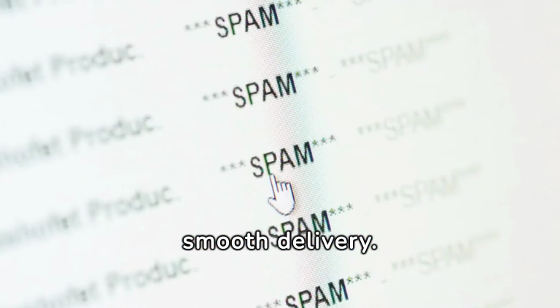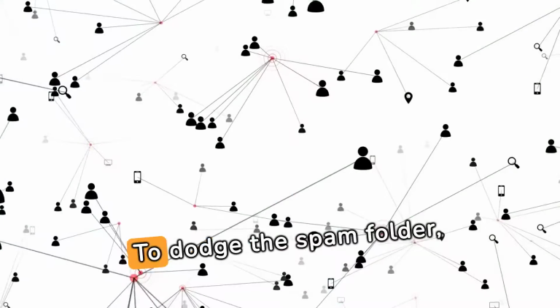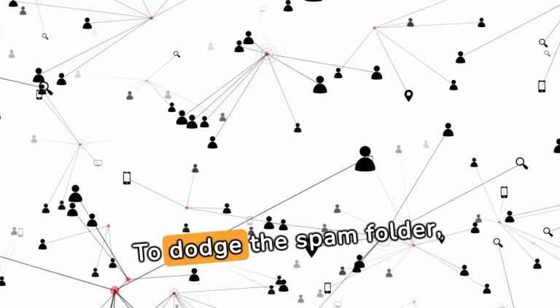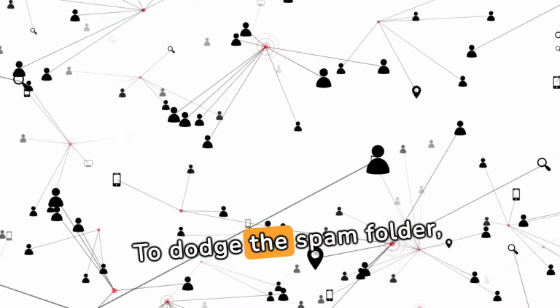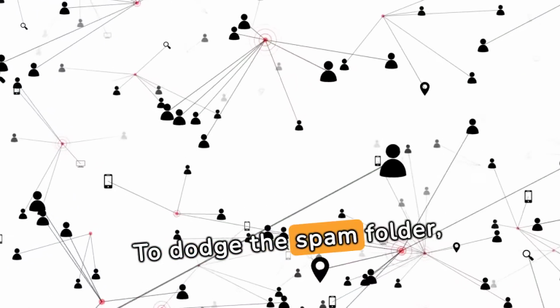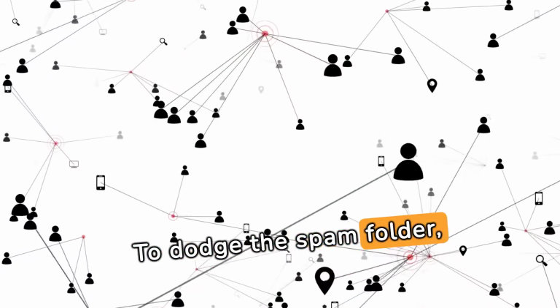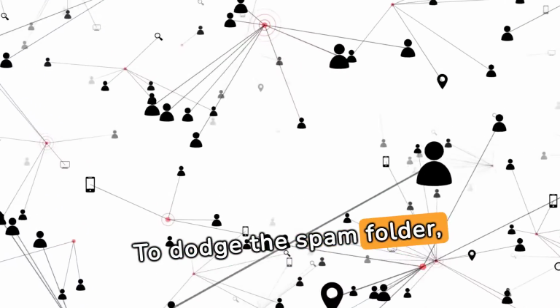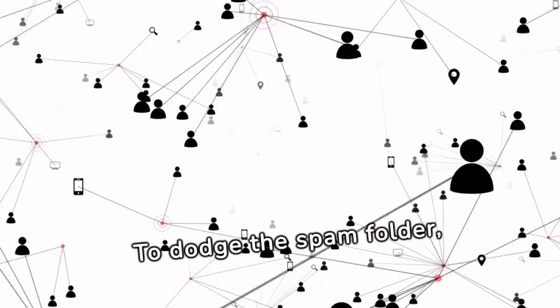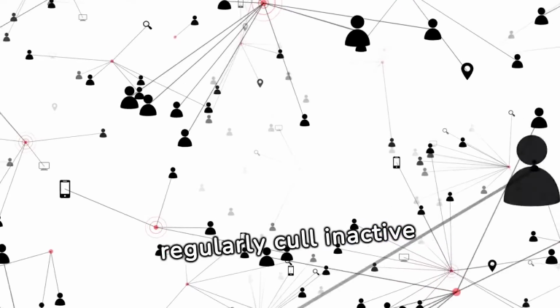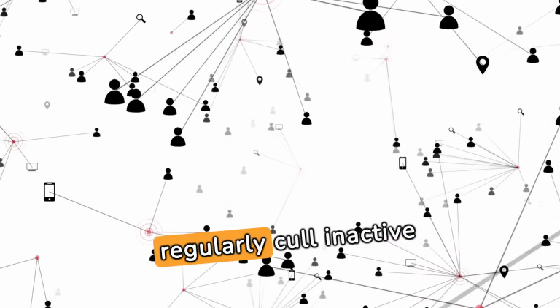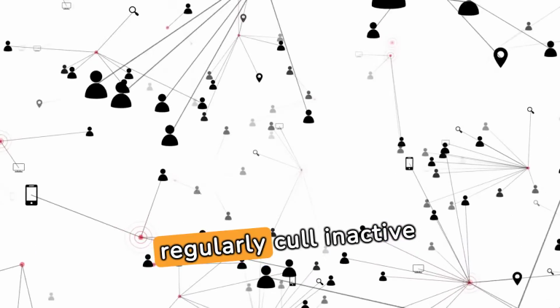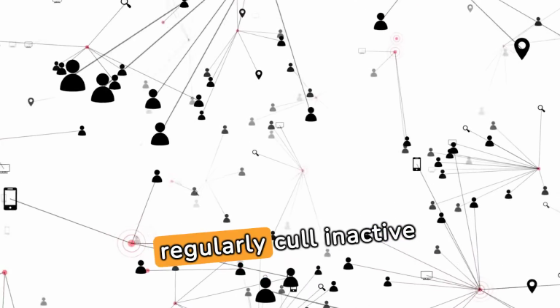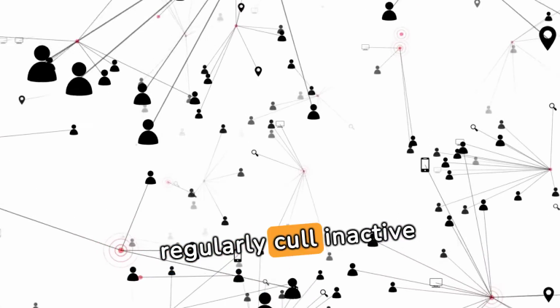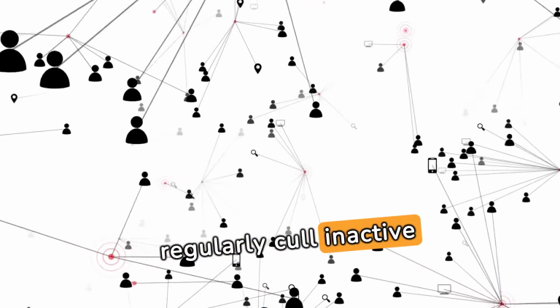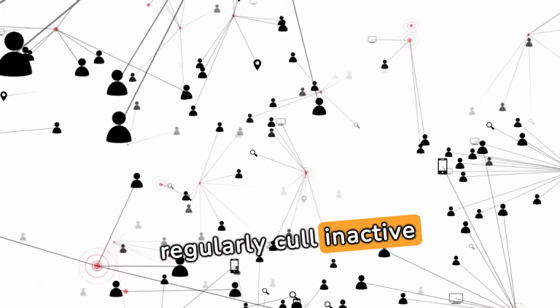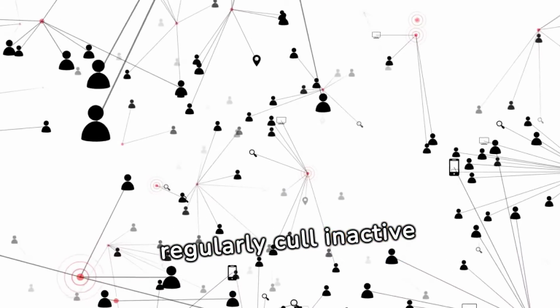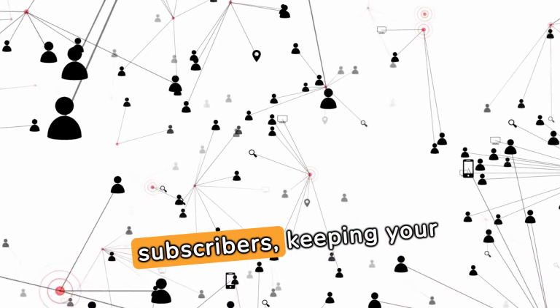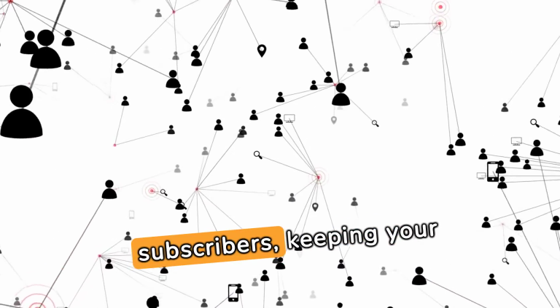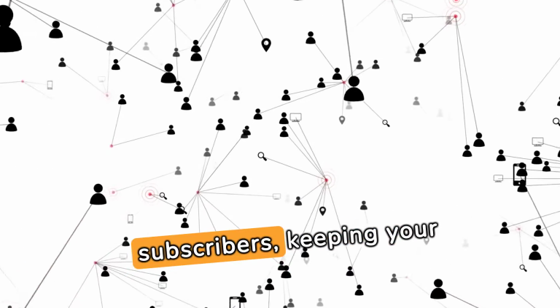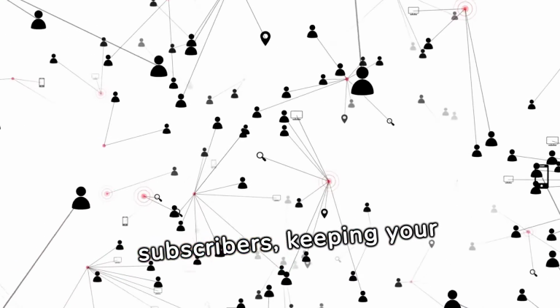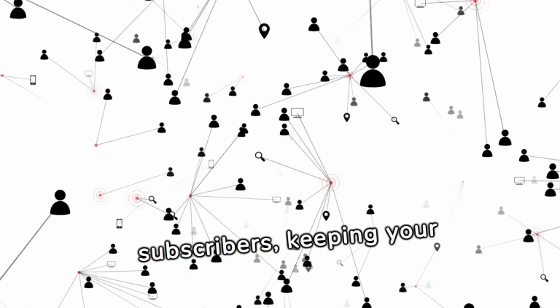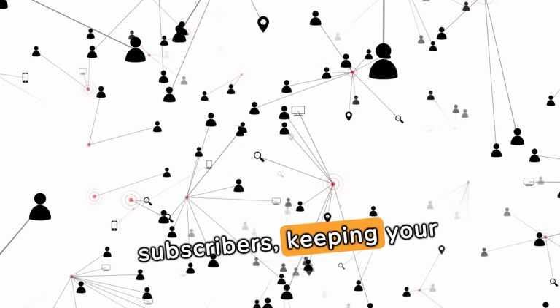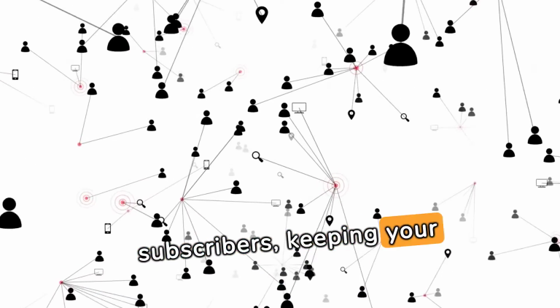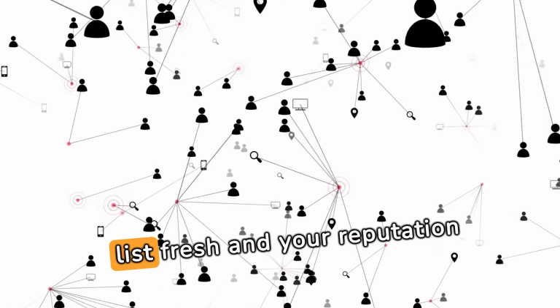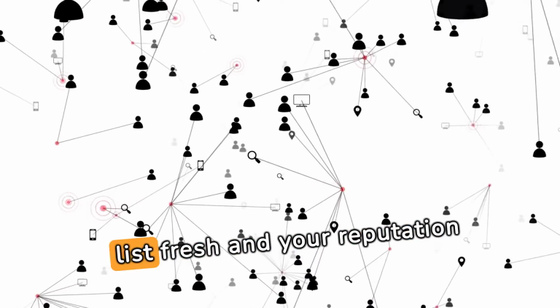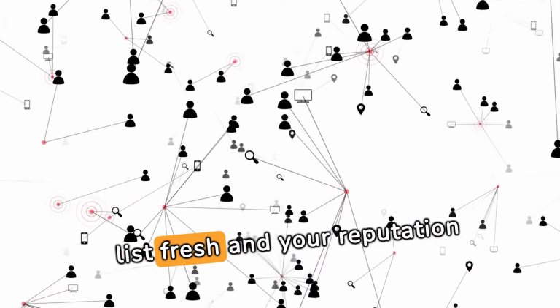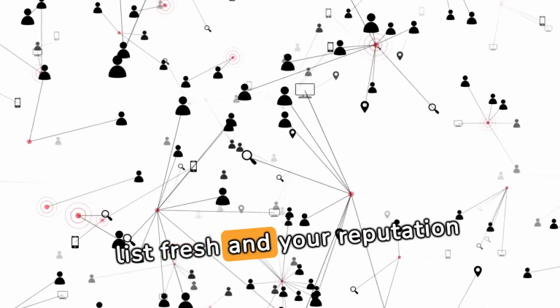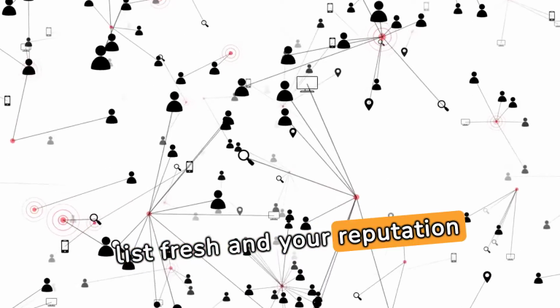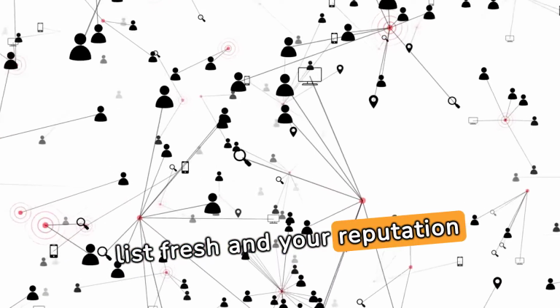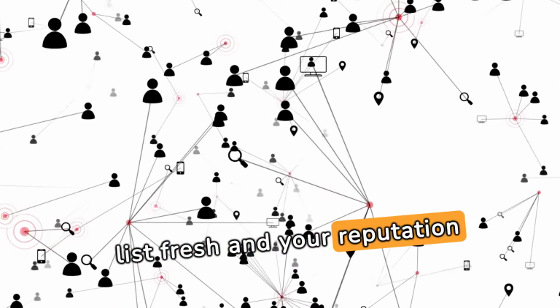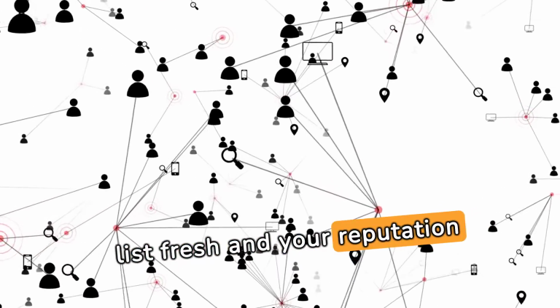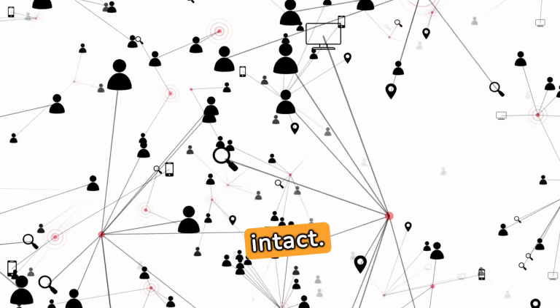To dodge the spam folder, regularly cull inactive subscribers, keeping your list fresh and your reputation intact.